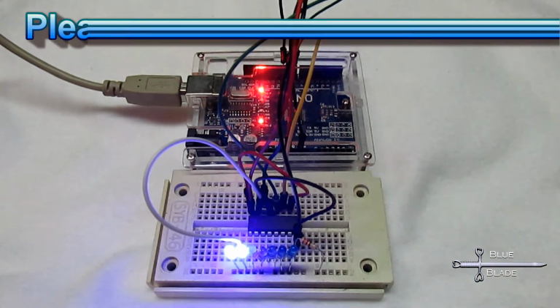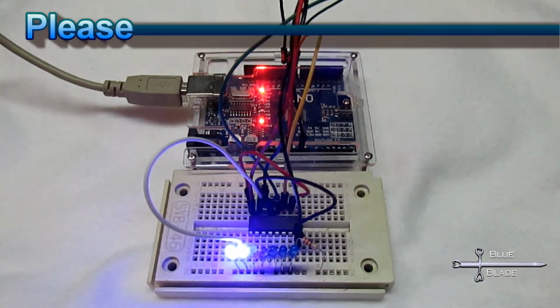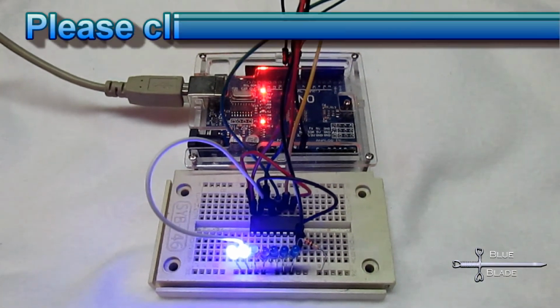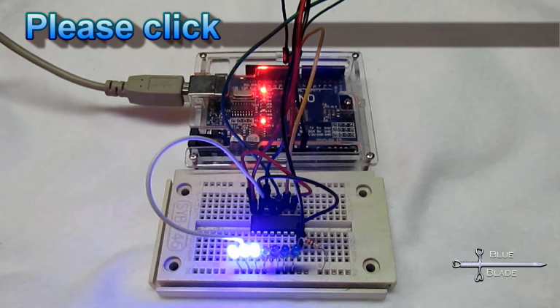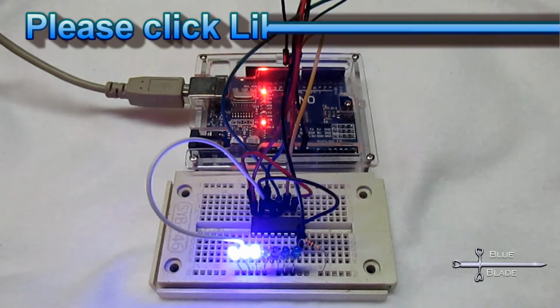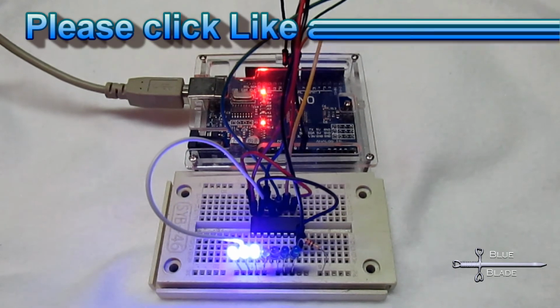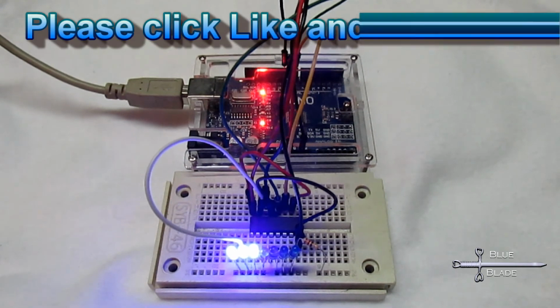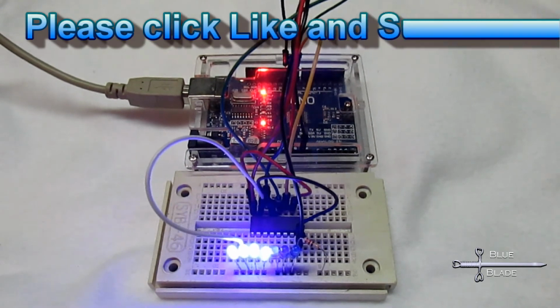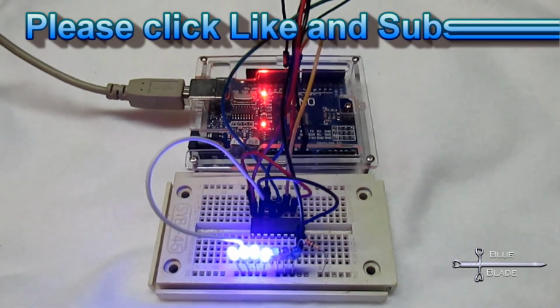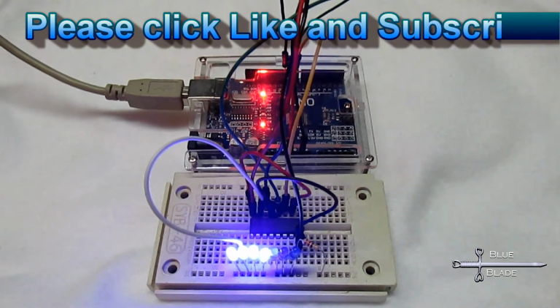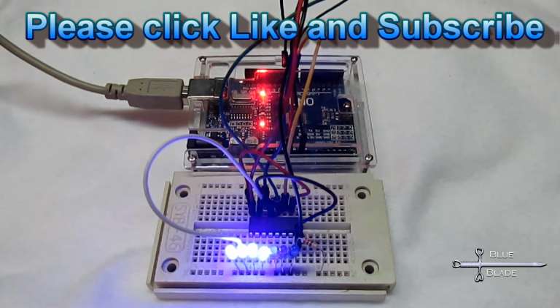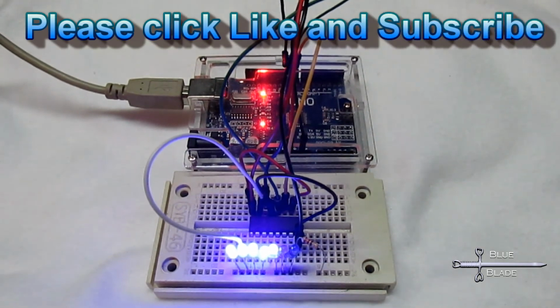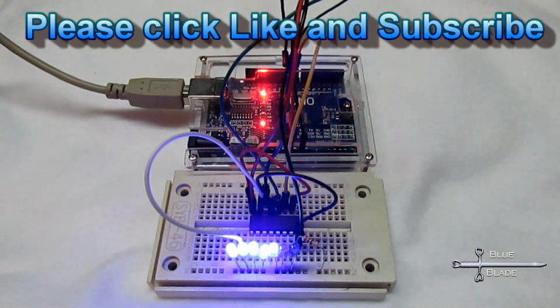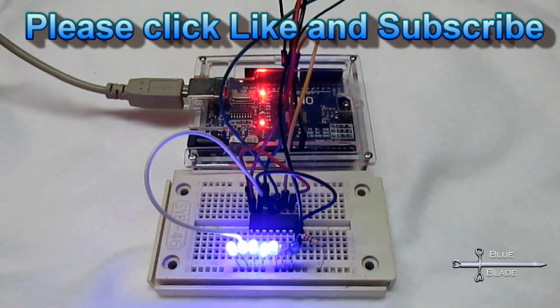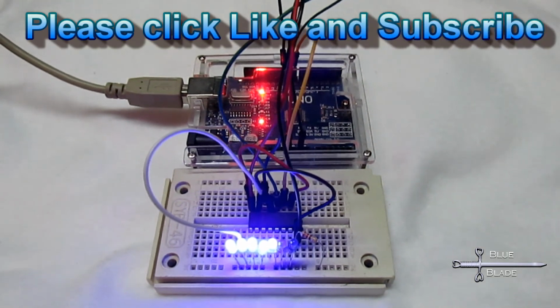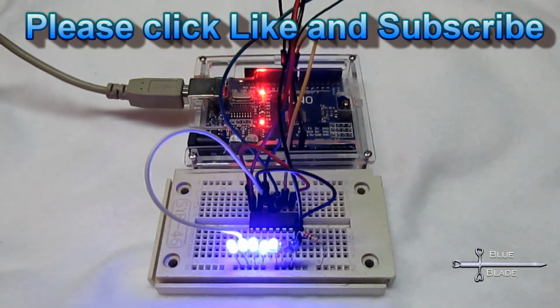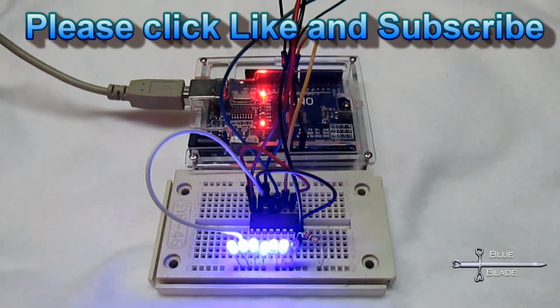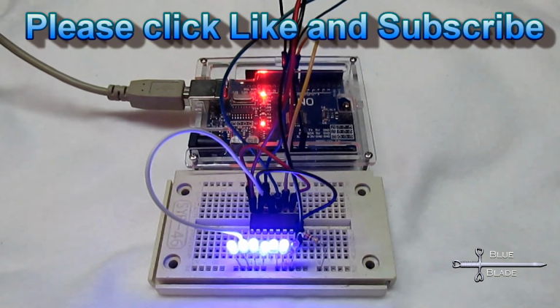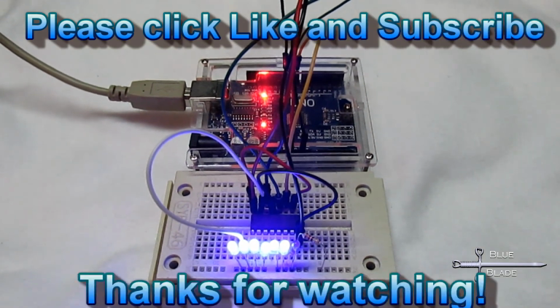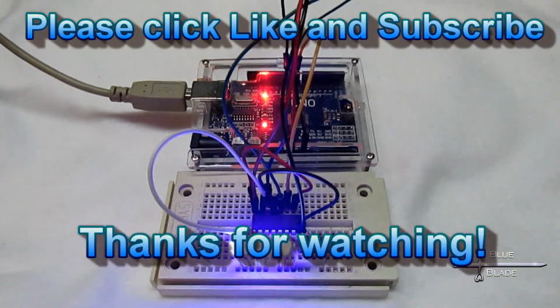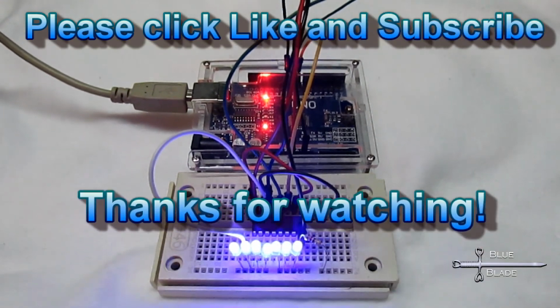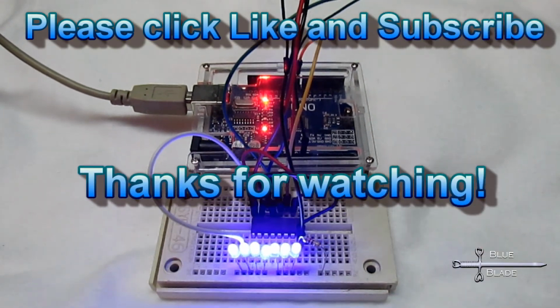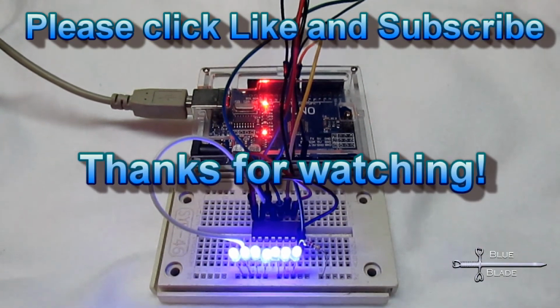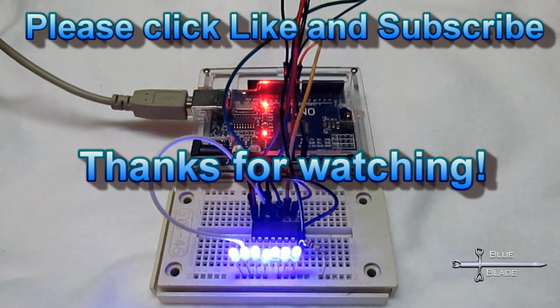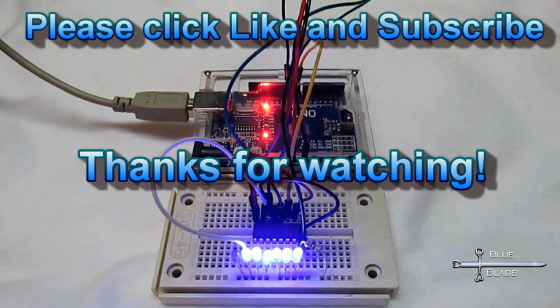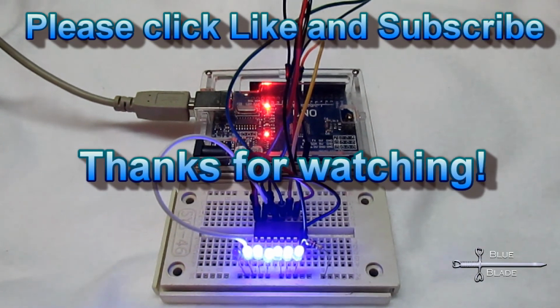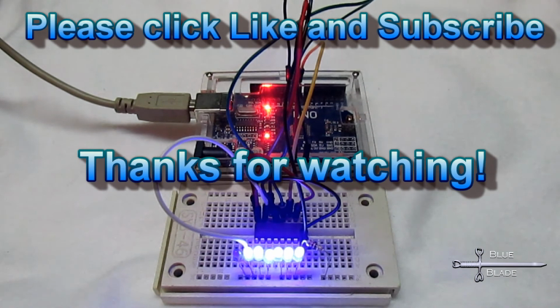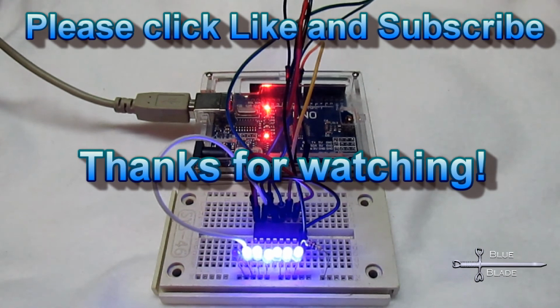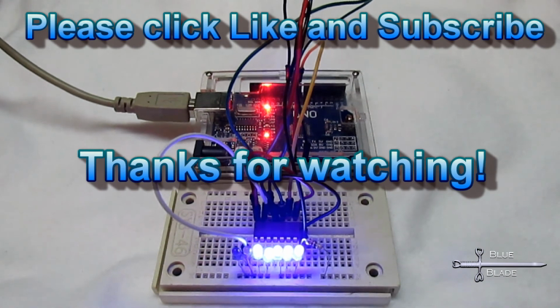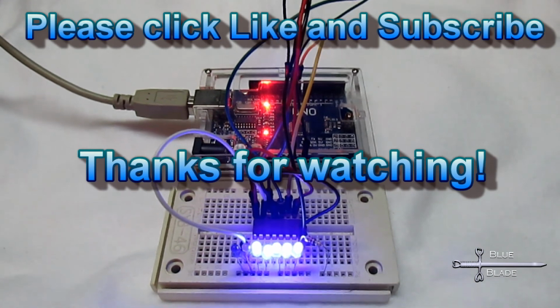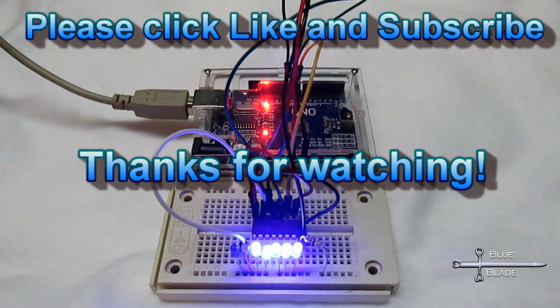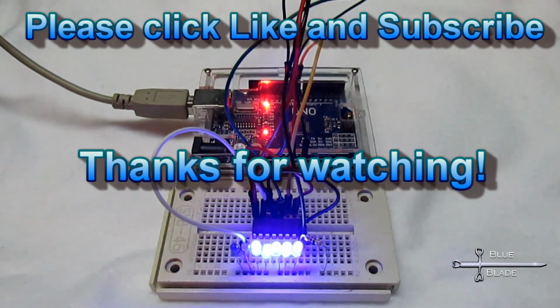And that's all there is to it! Have fun! Please share any suggestions or questions in the comments, click like and subscribe, and until next time, thanks for watching!